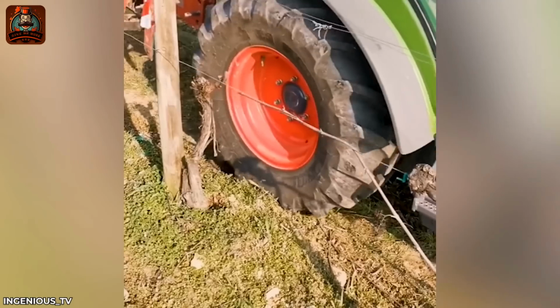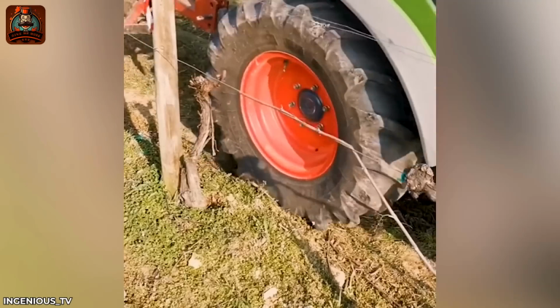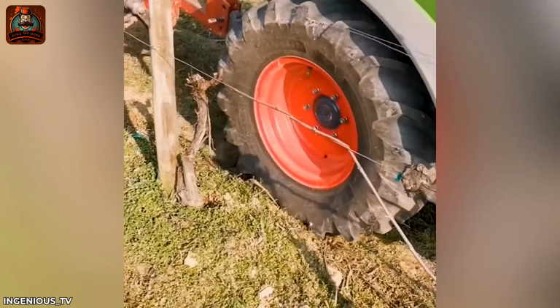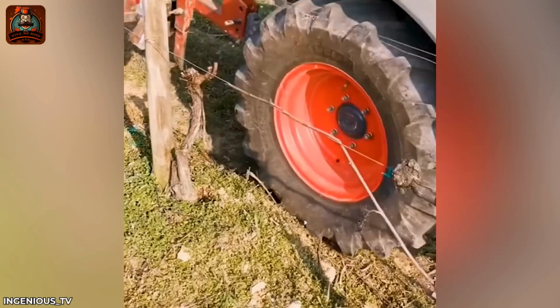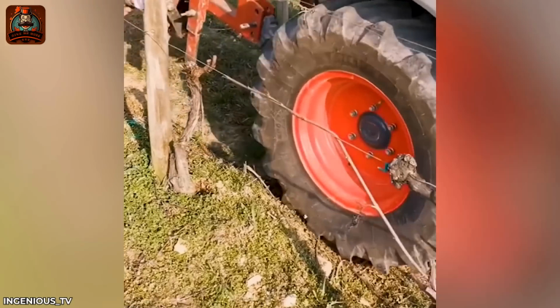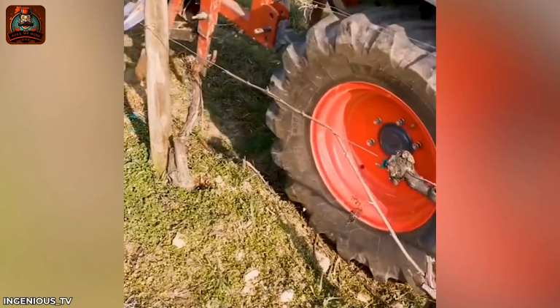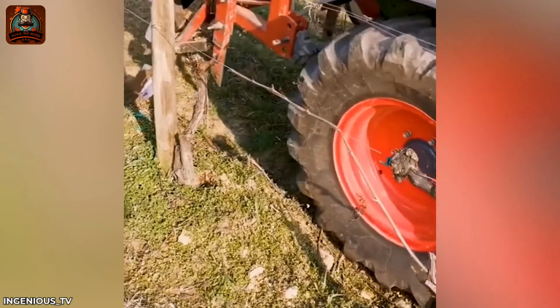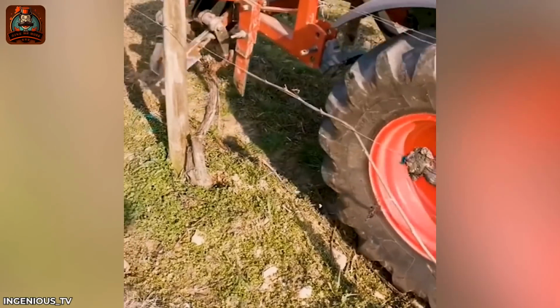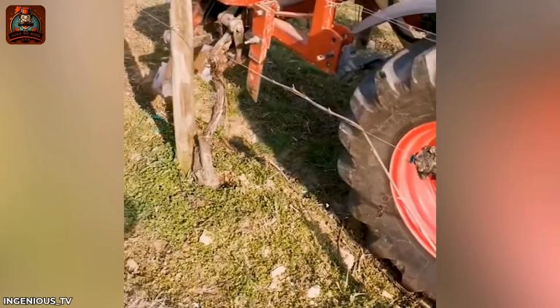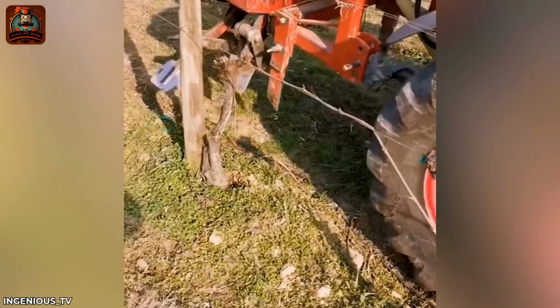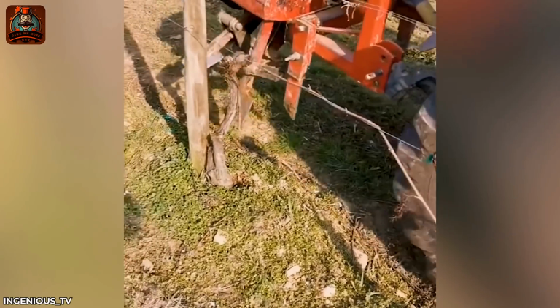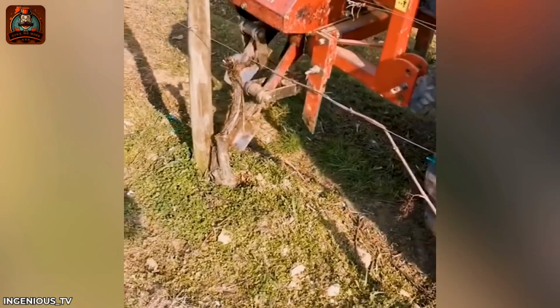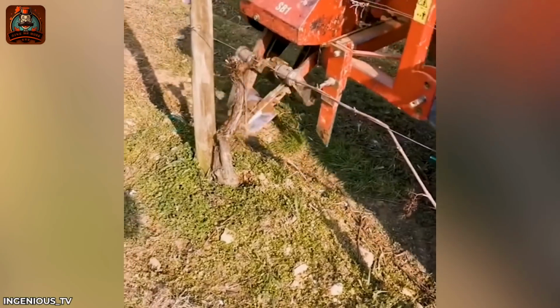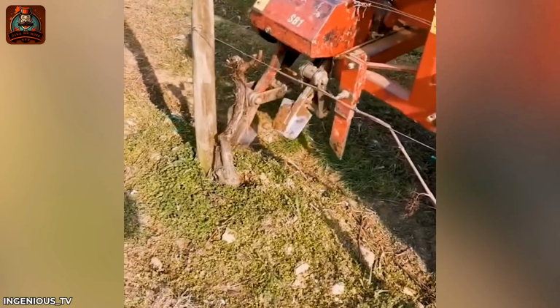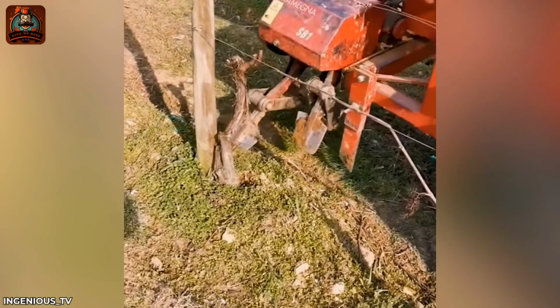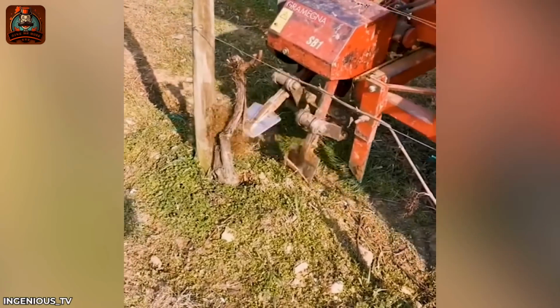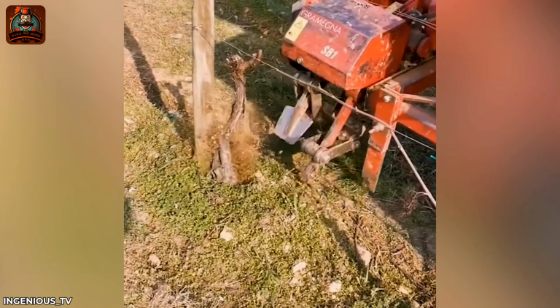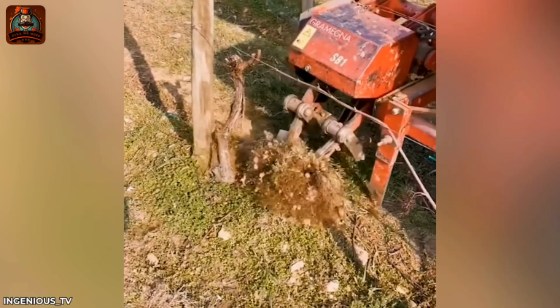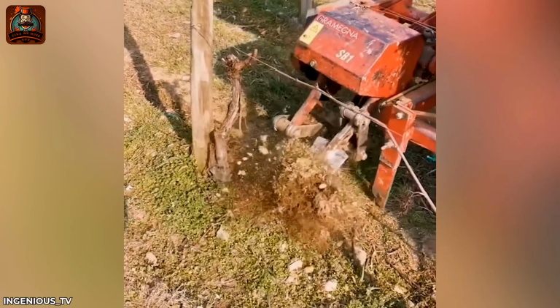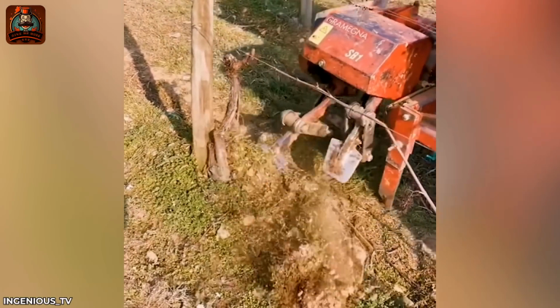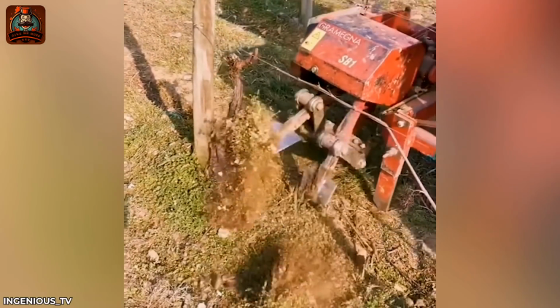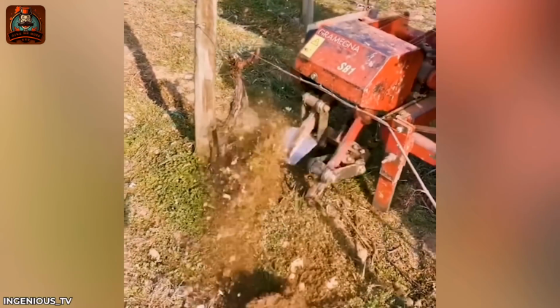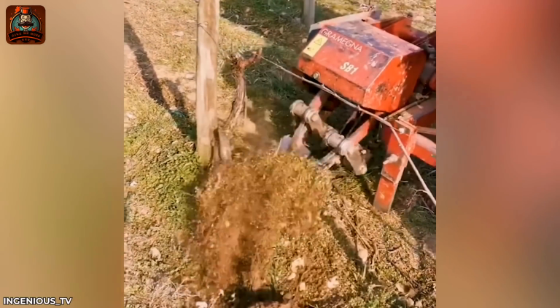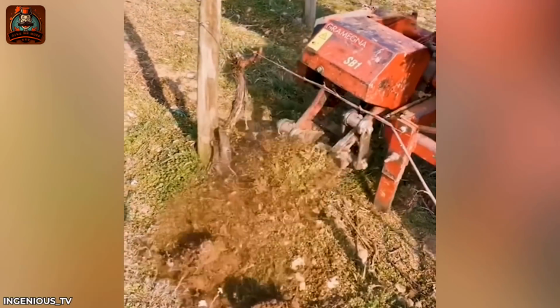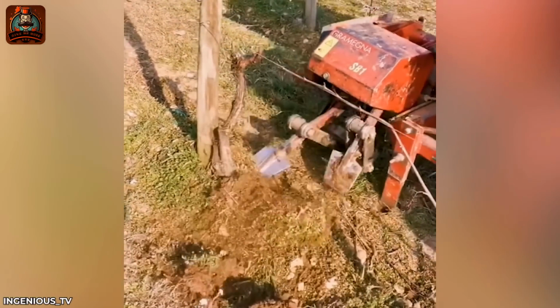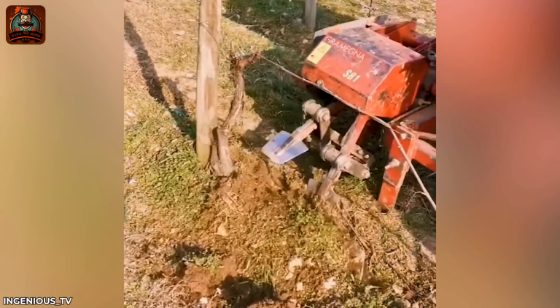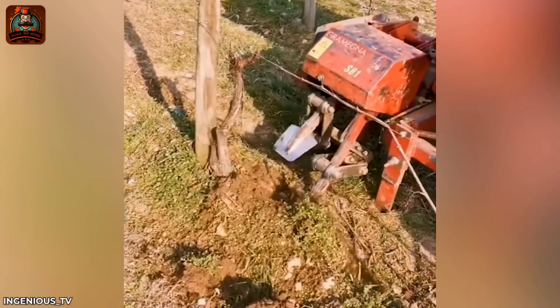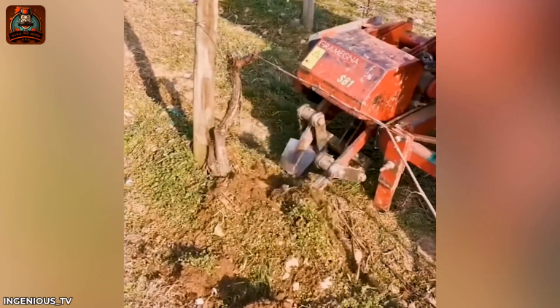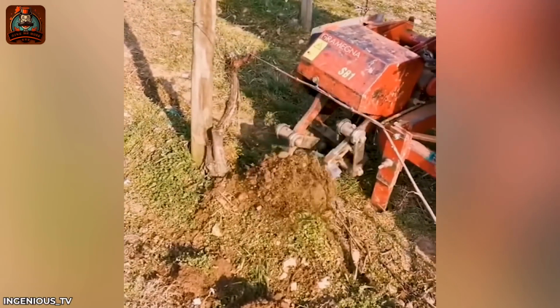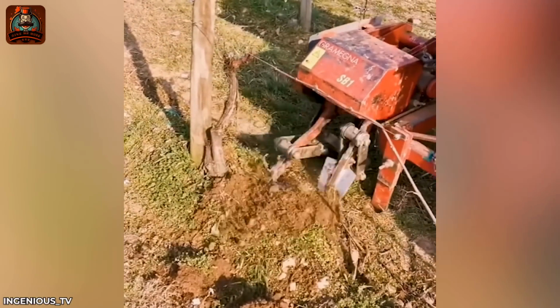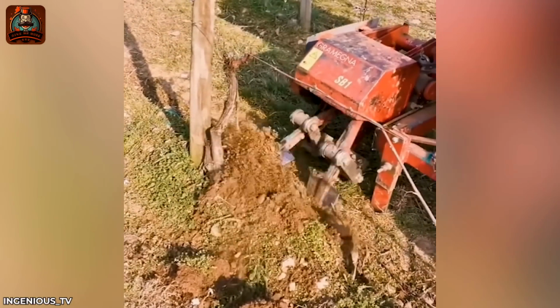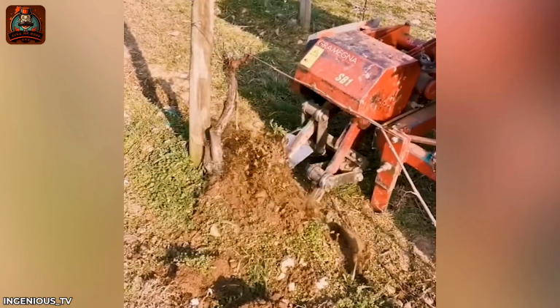The double spade machine operates smoothly to remove dry tree roots.